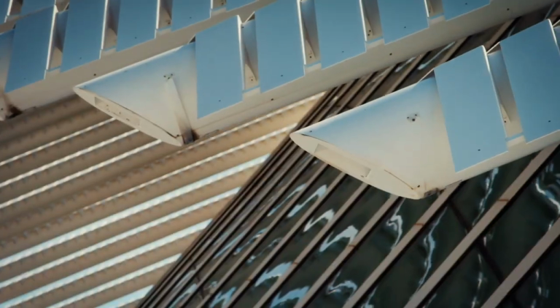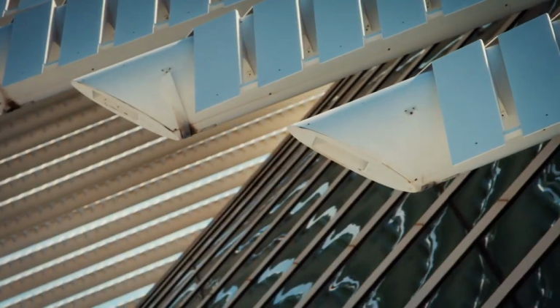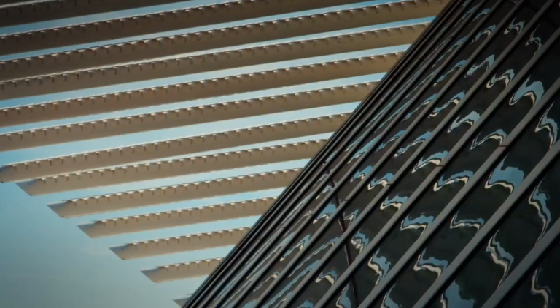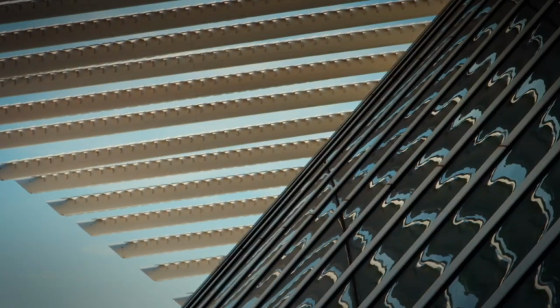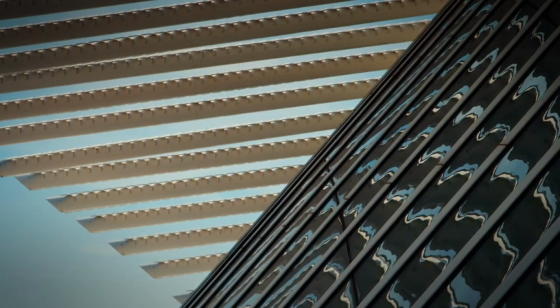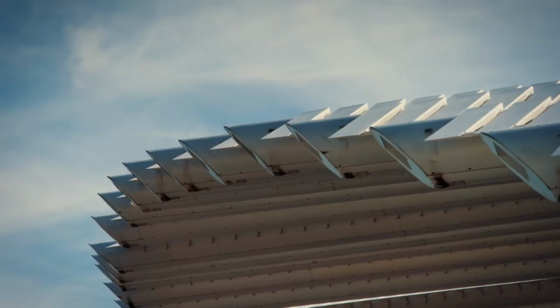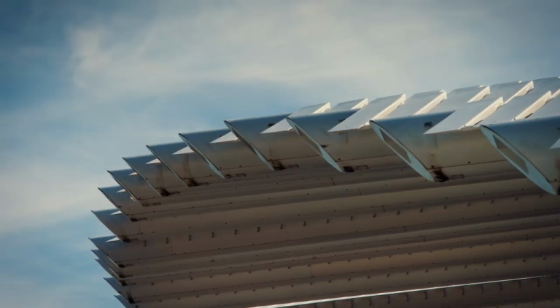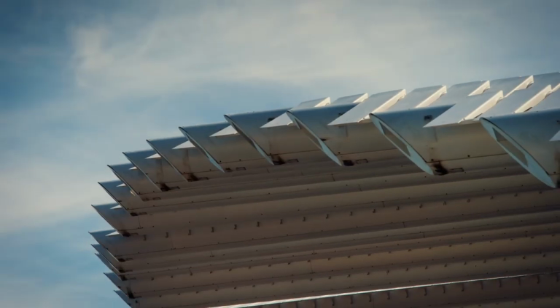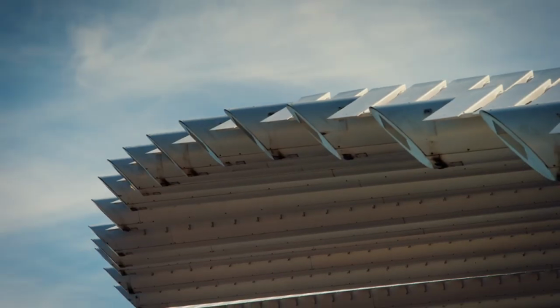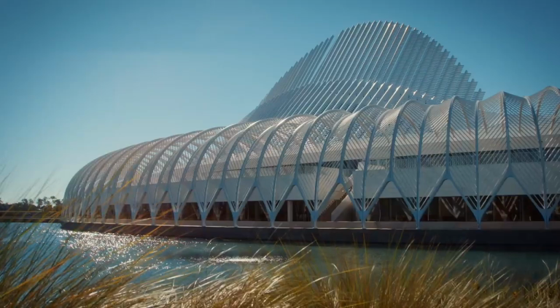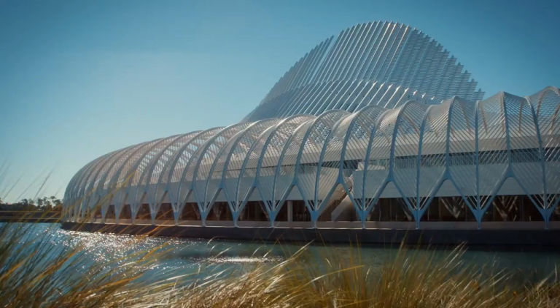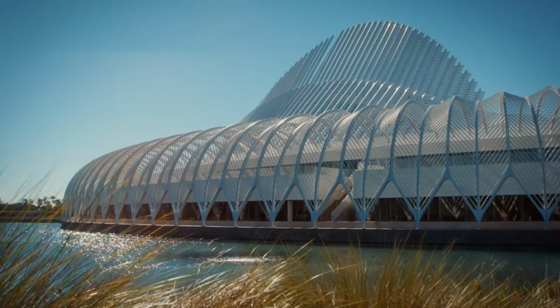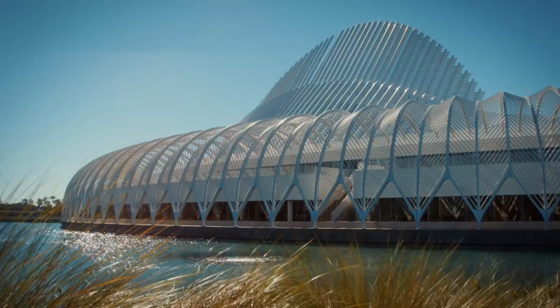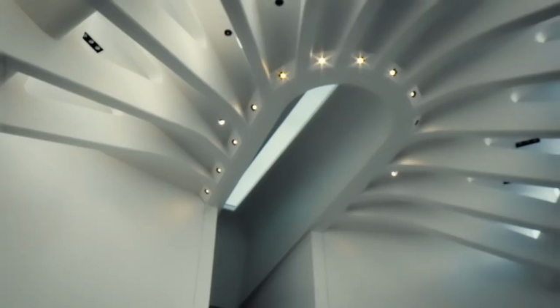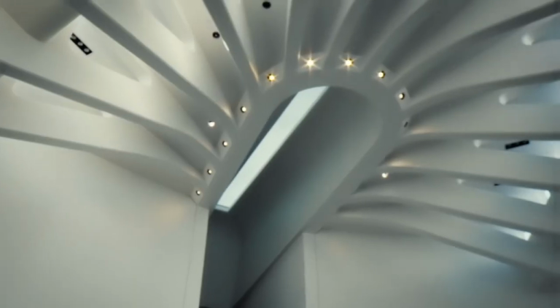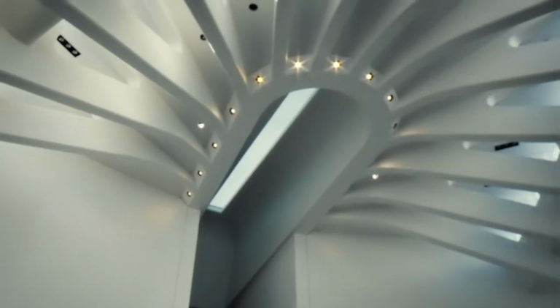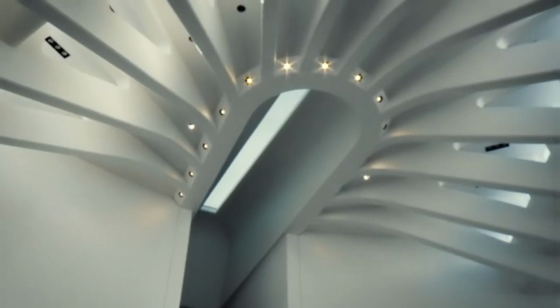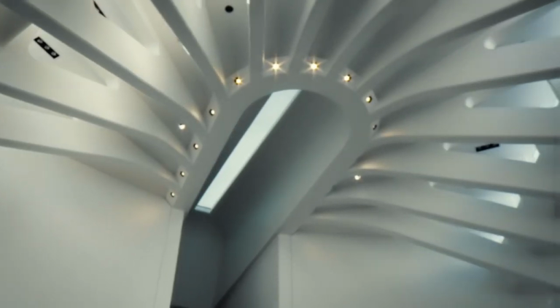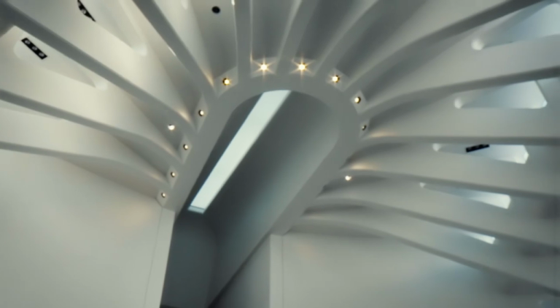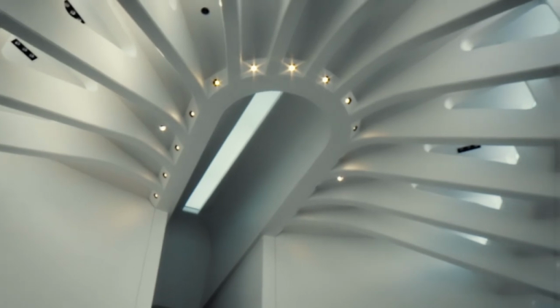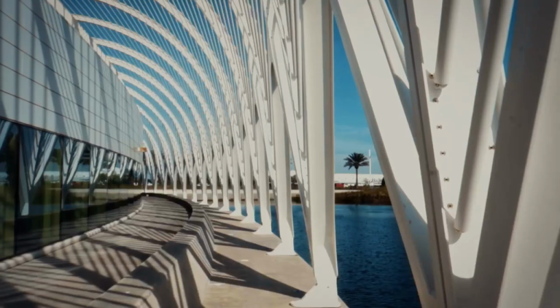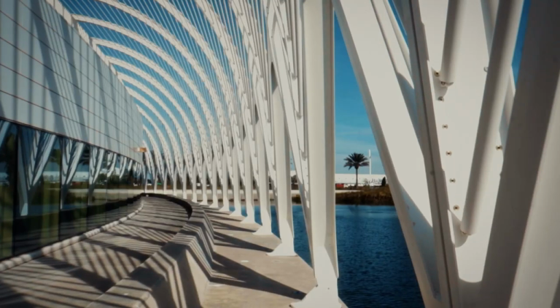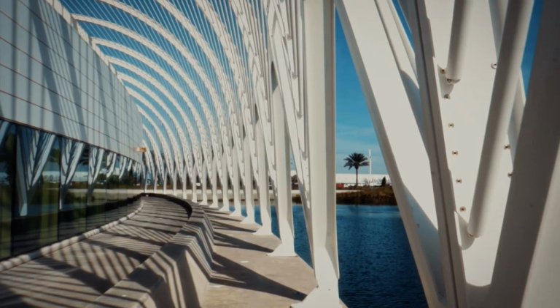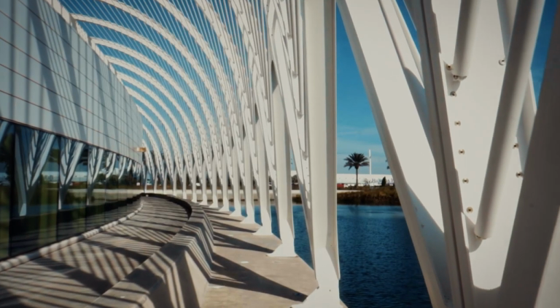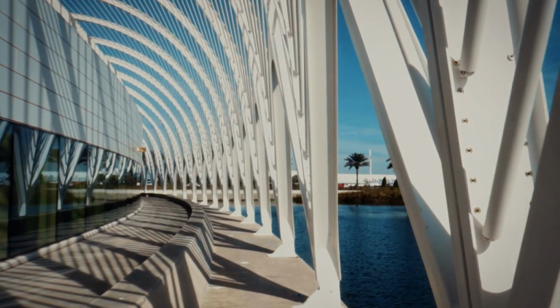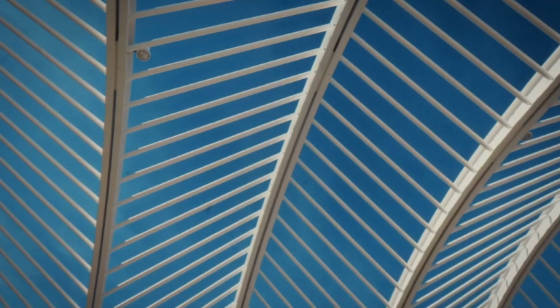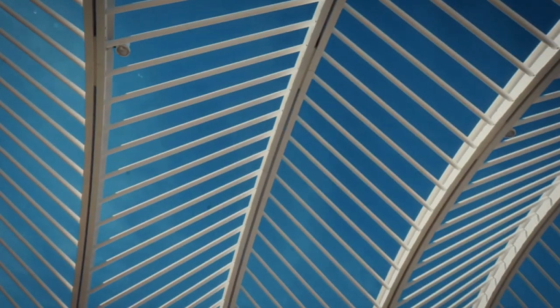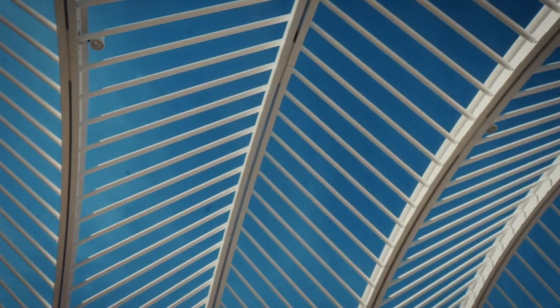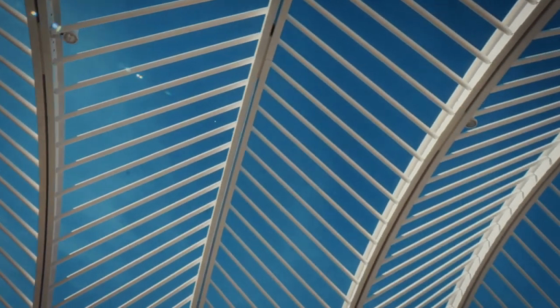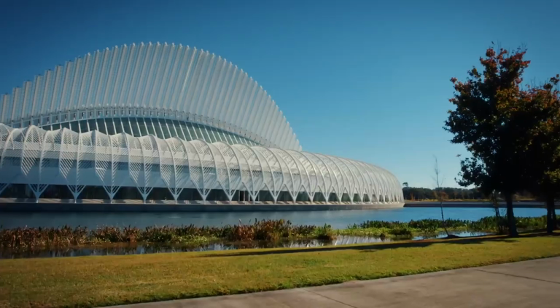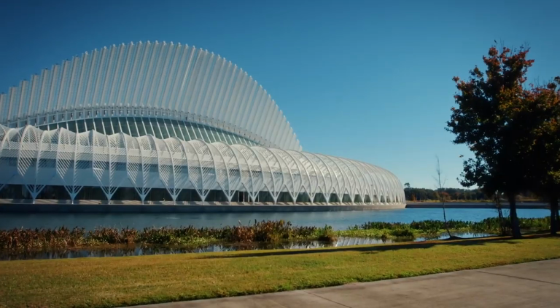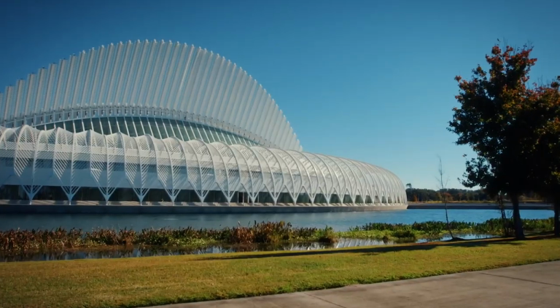Right on schedule, 30 months after work started, Florida Poly's new flagship is ready to welcome students.